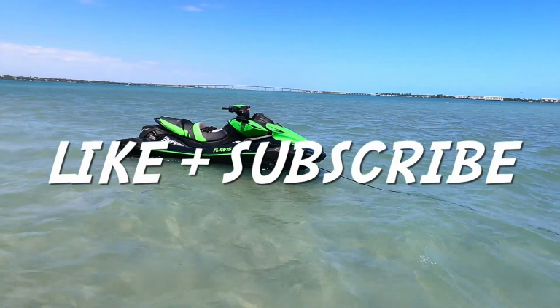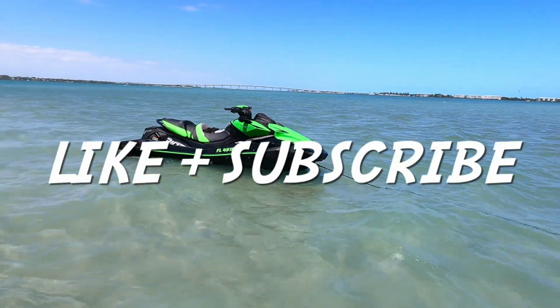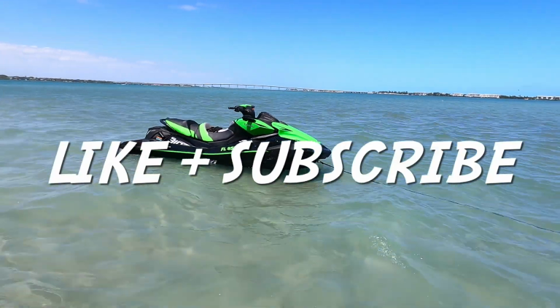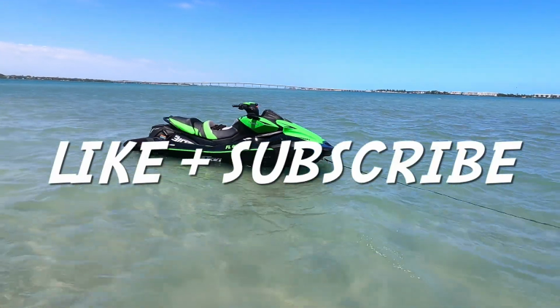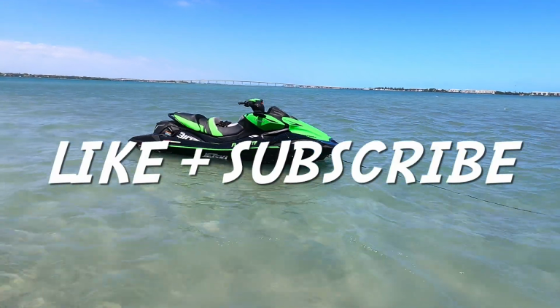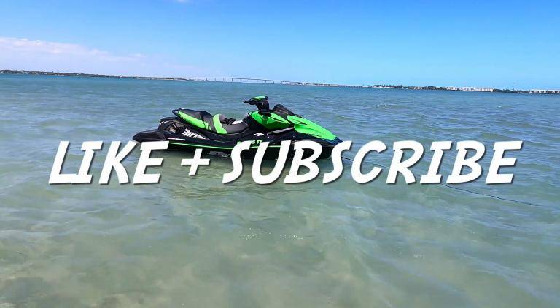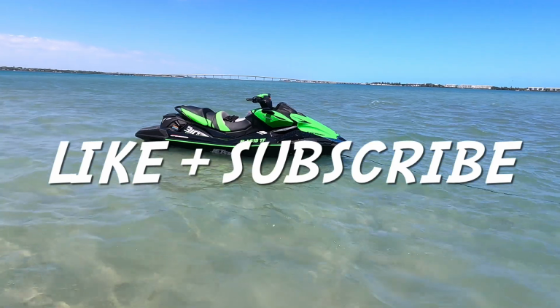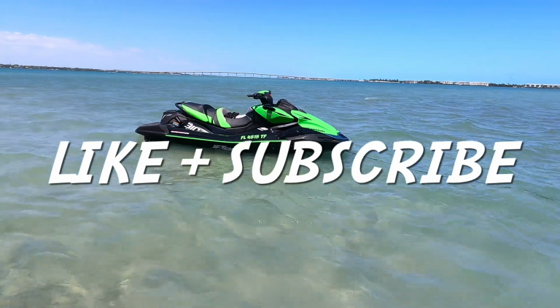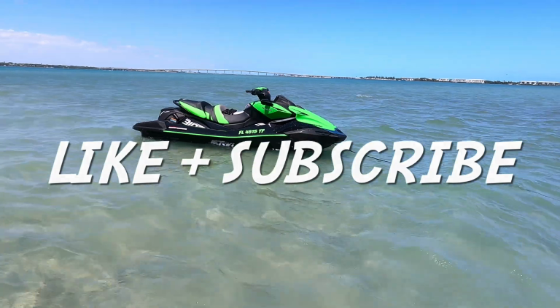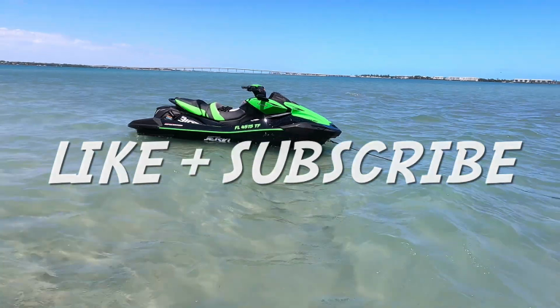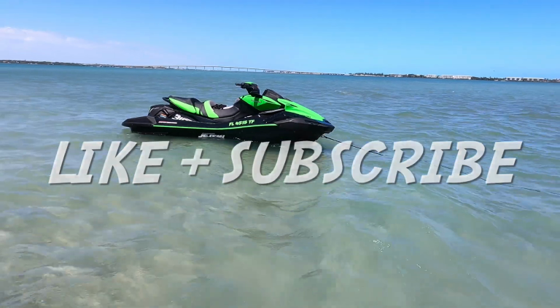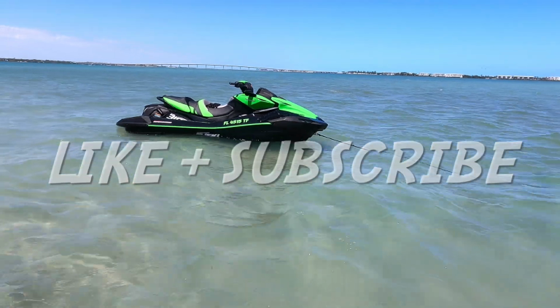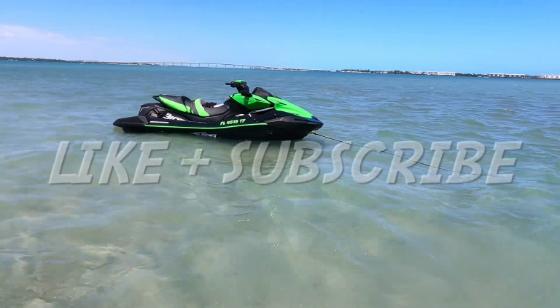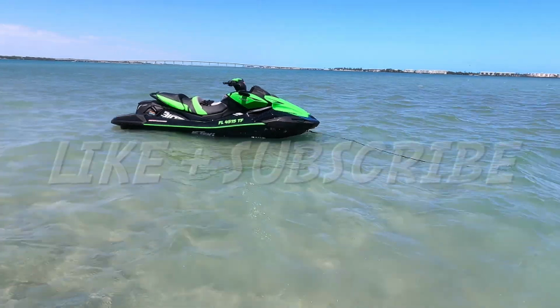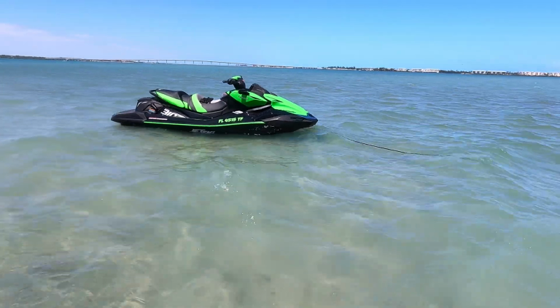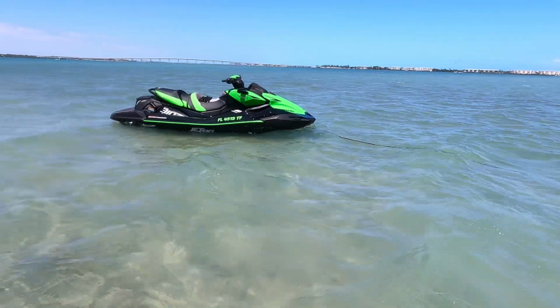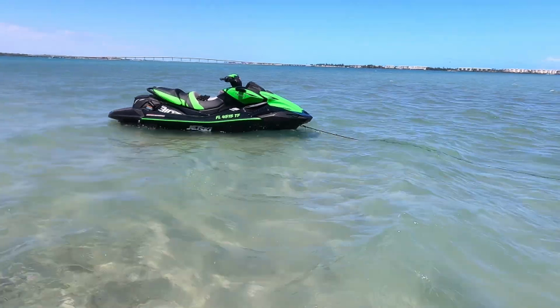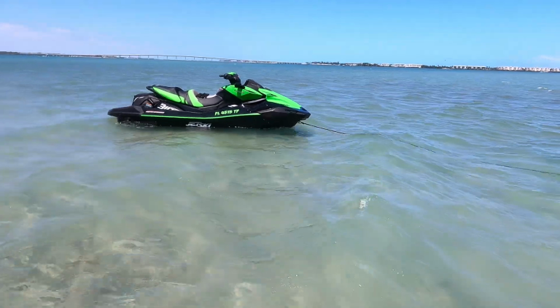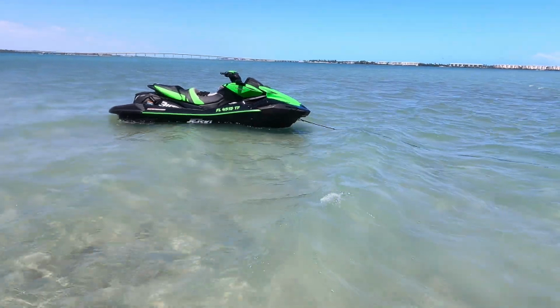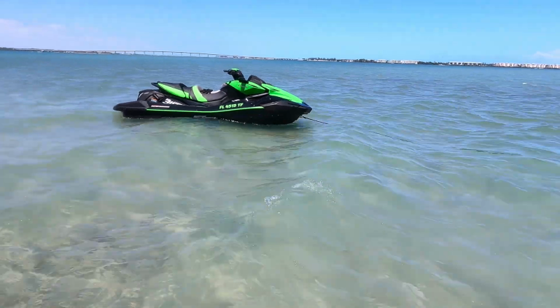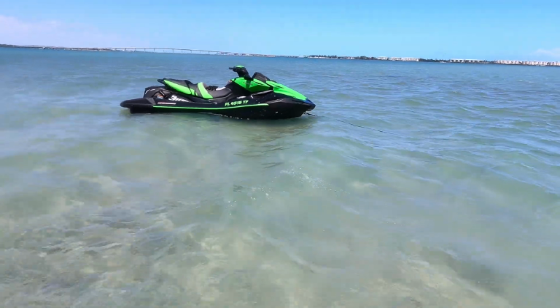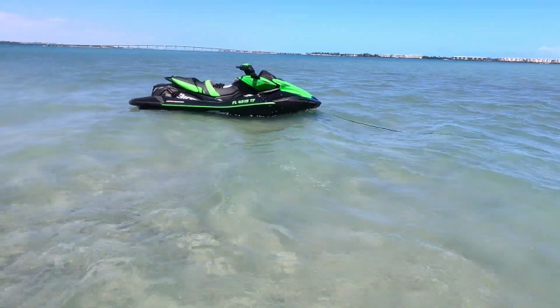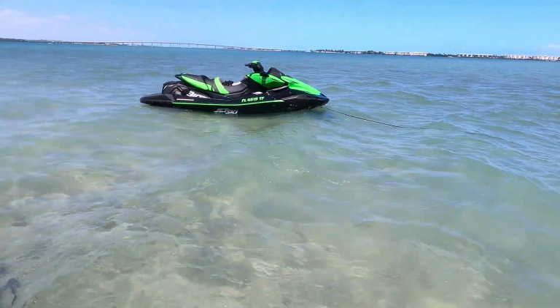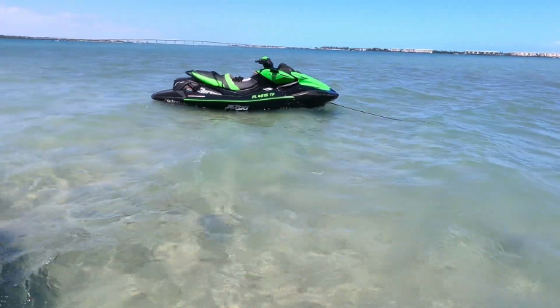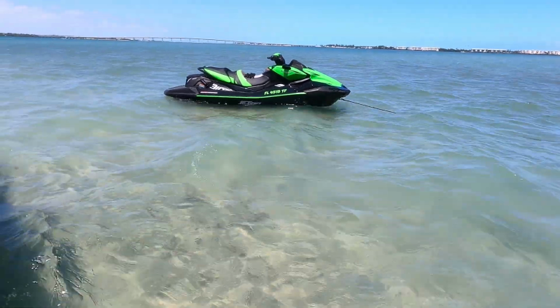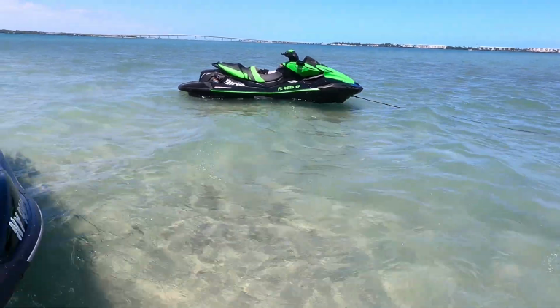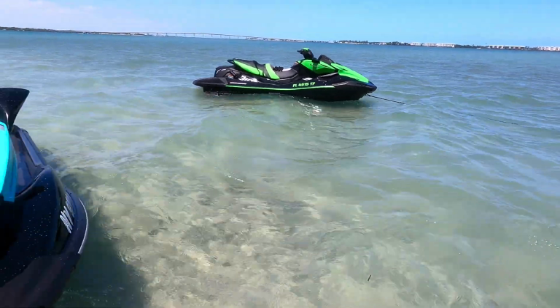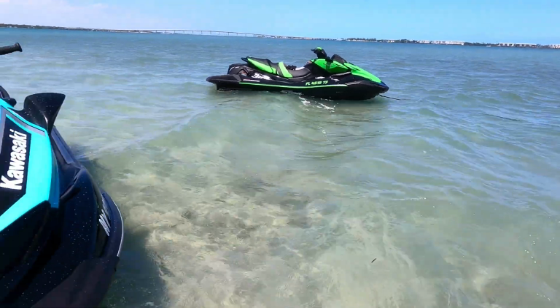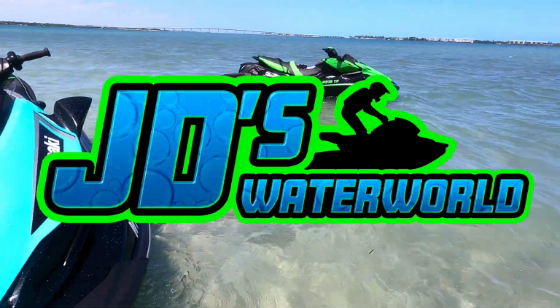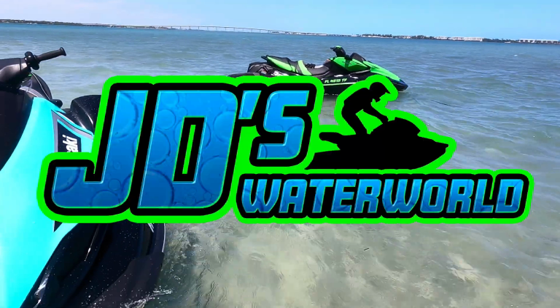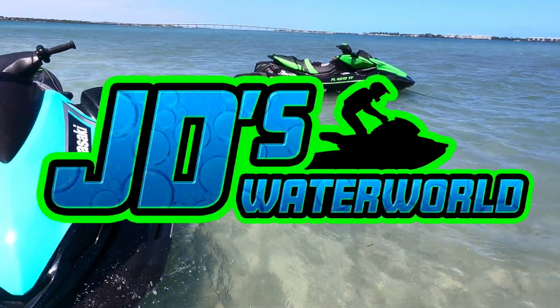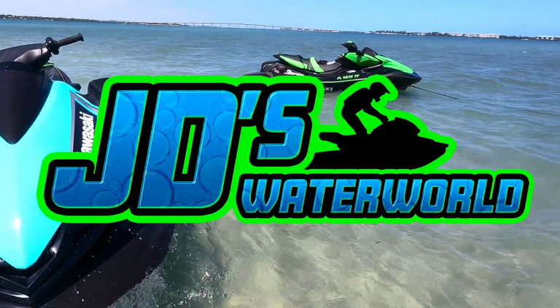If you enjoyed this video, remember to hit that like button and subscribe for more Kawasaki content, only on JD's Water World.